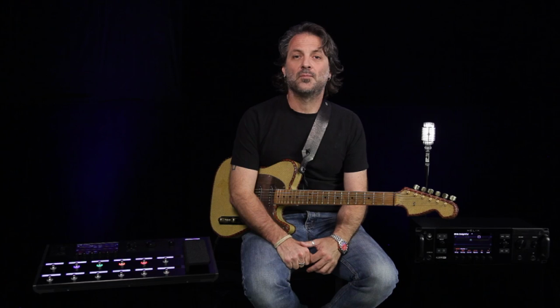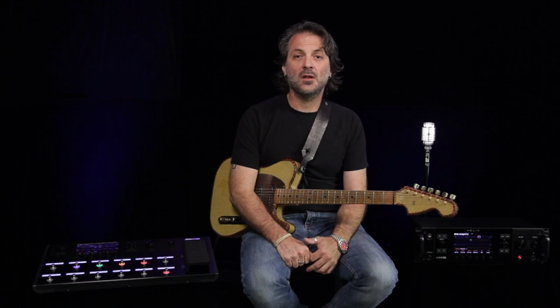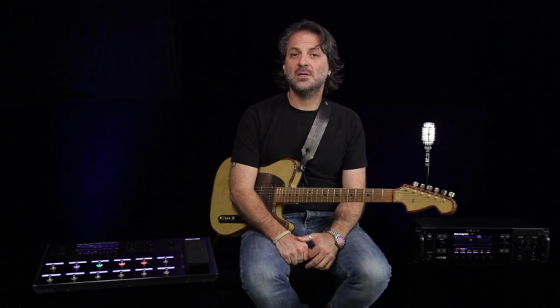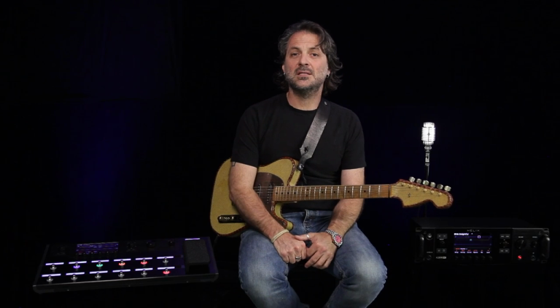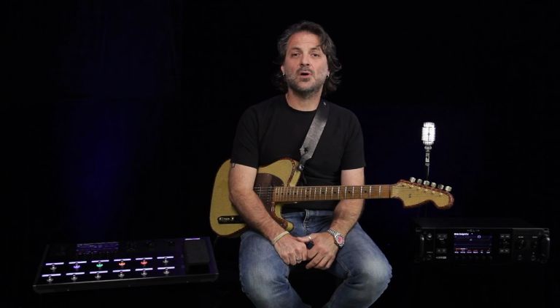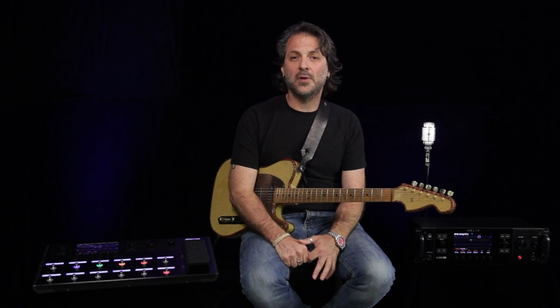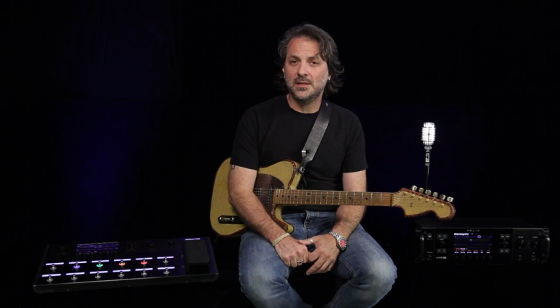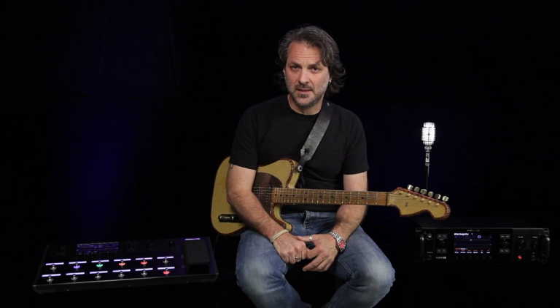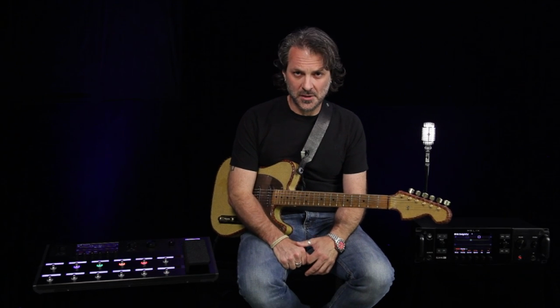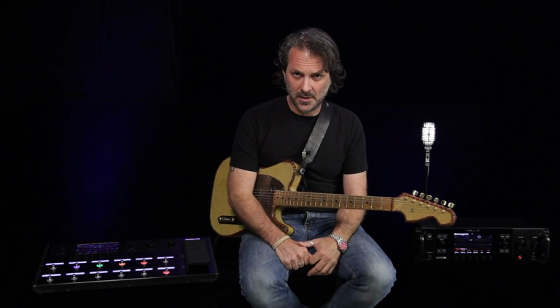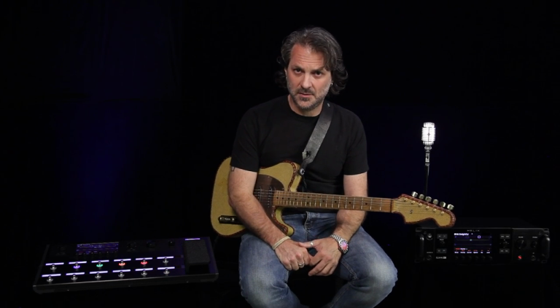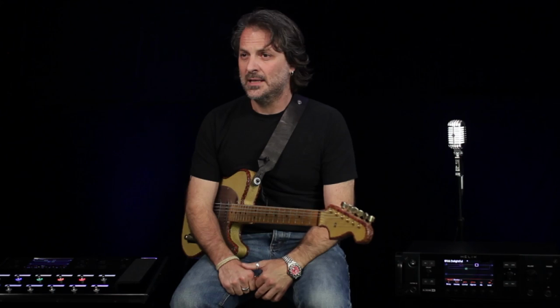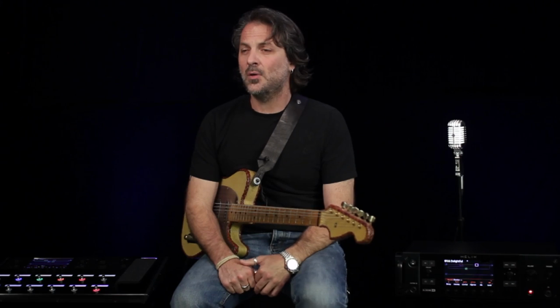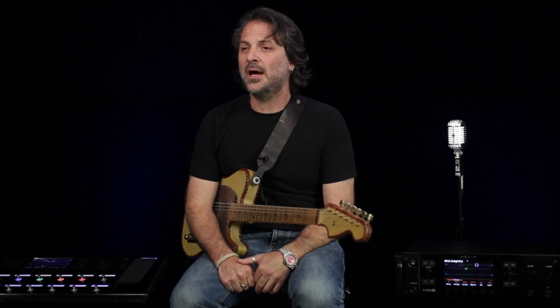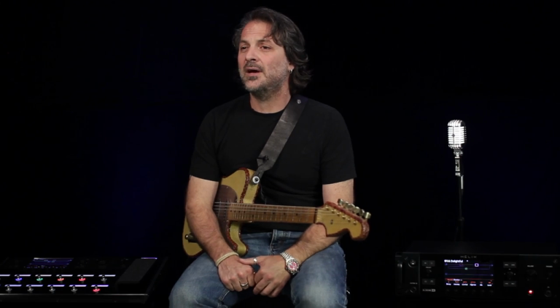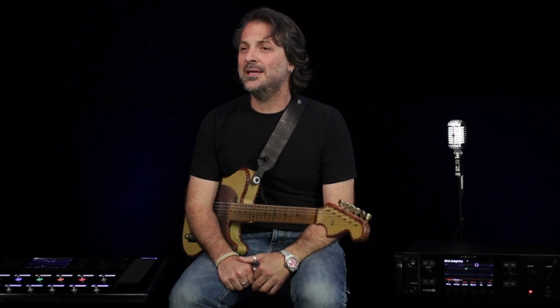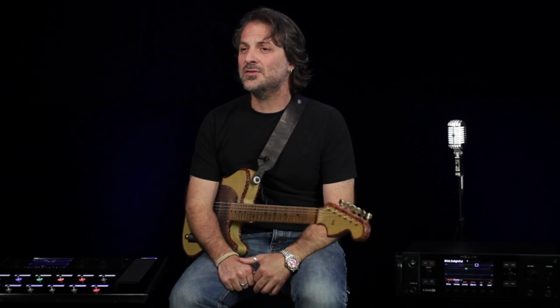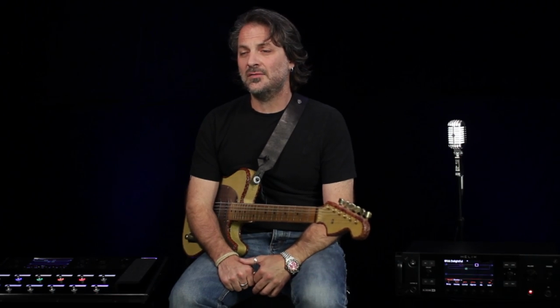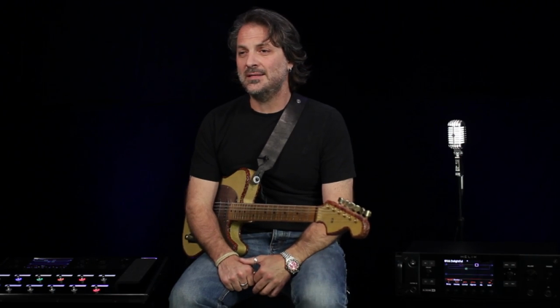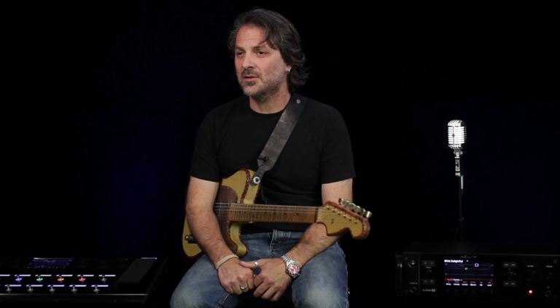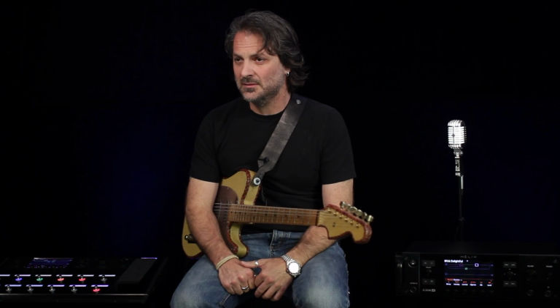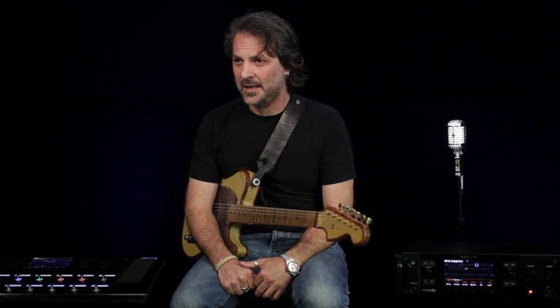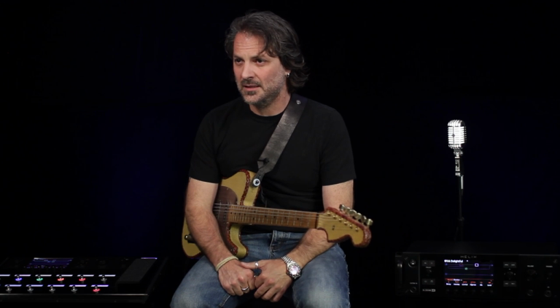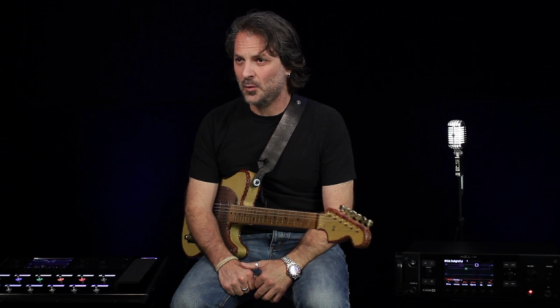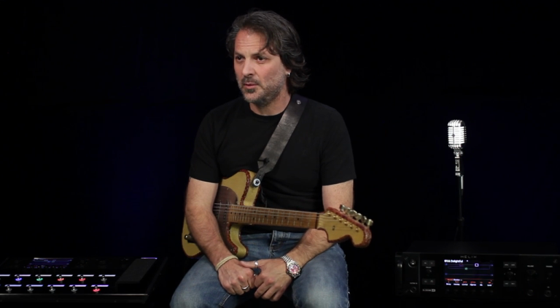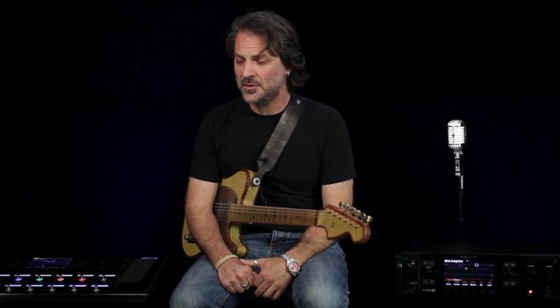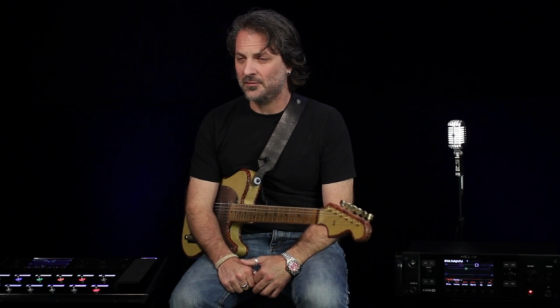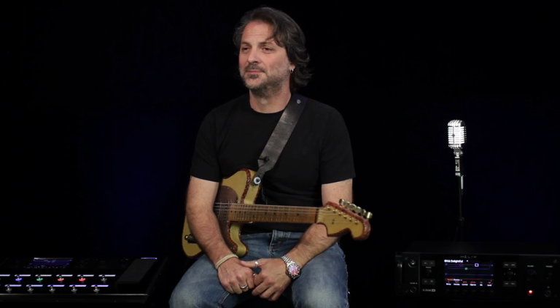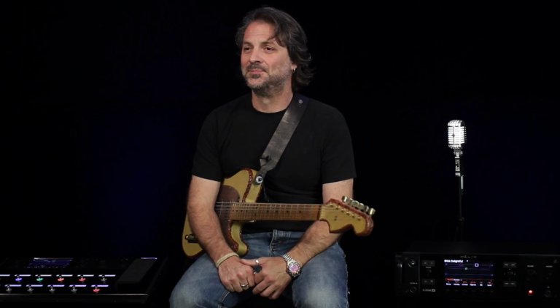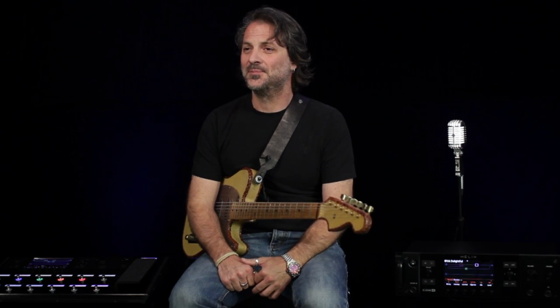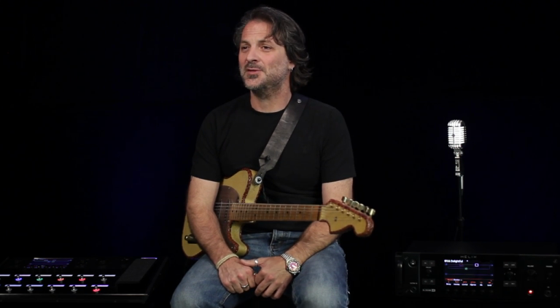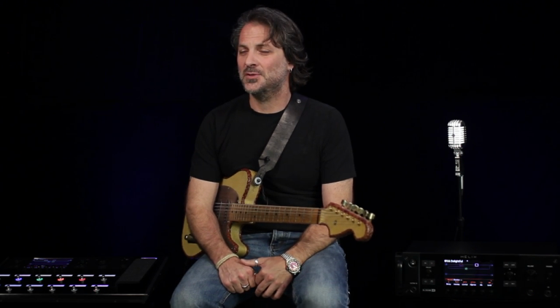All of us at Line 6 are really excited to bring you Helix. Go online to find a Helix certified dealer and go play one for yourself. Thanks and cheers.